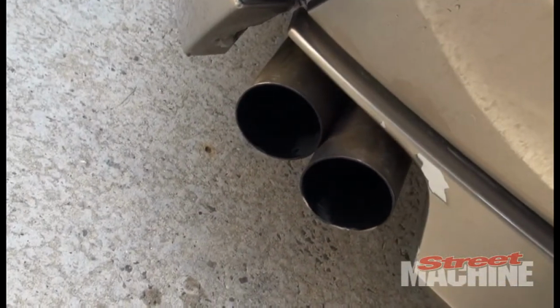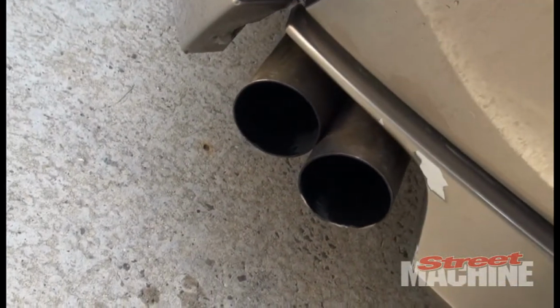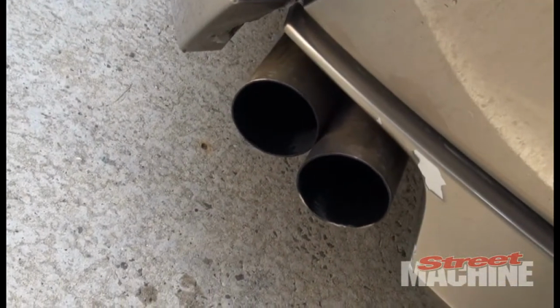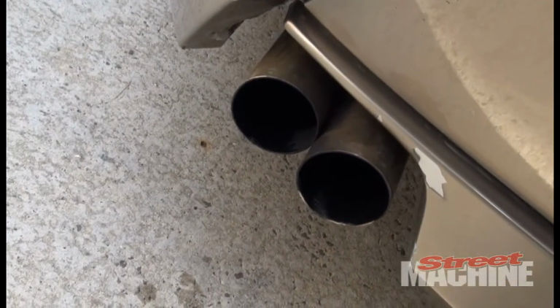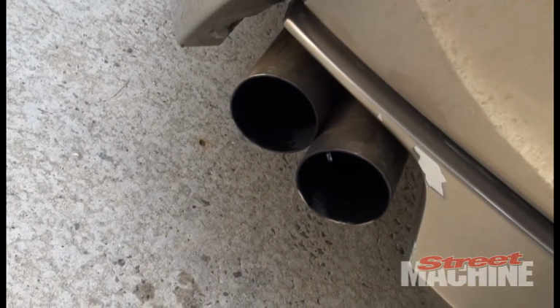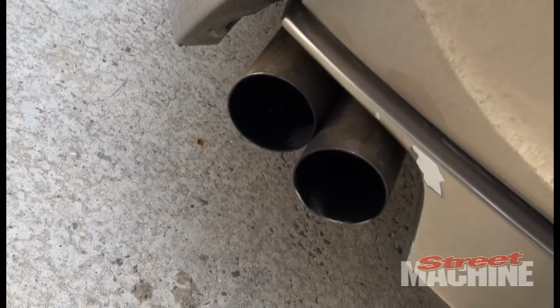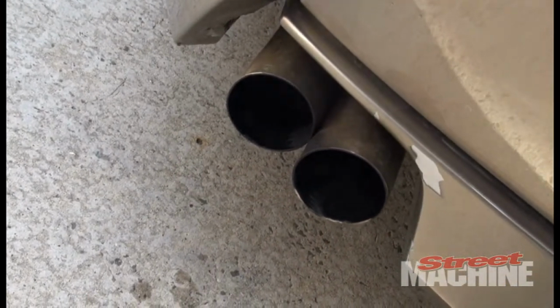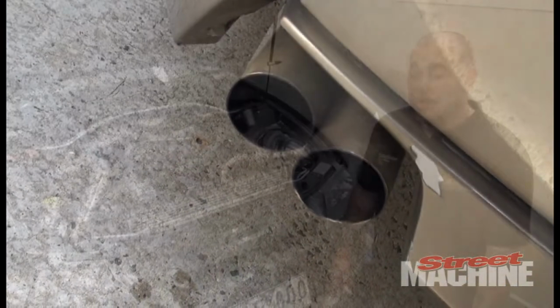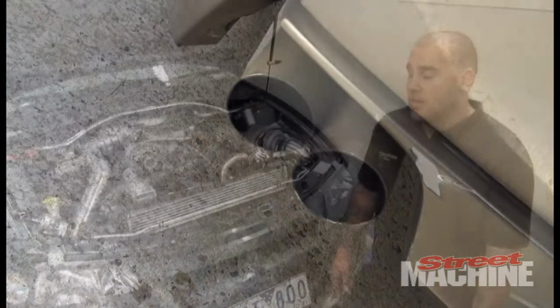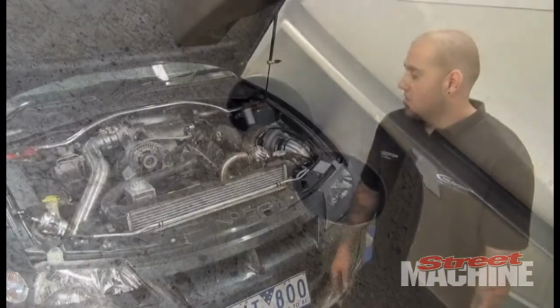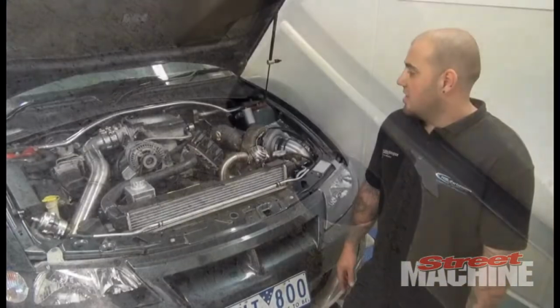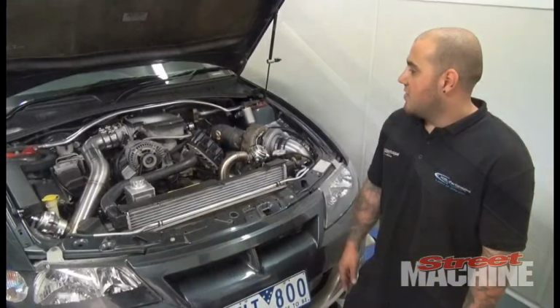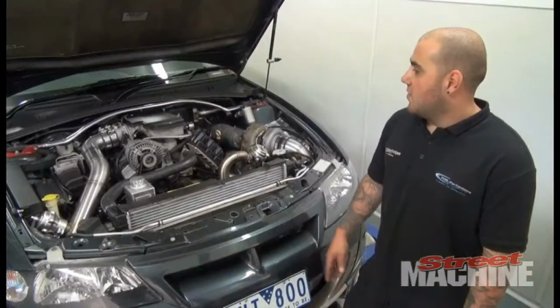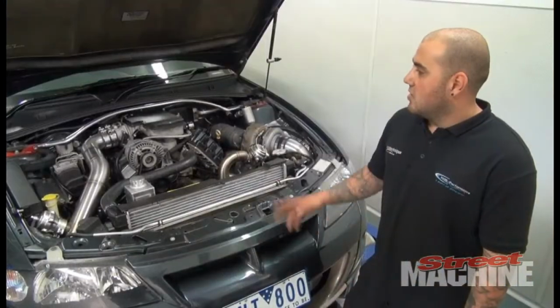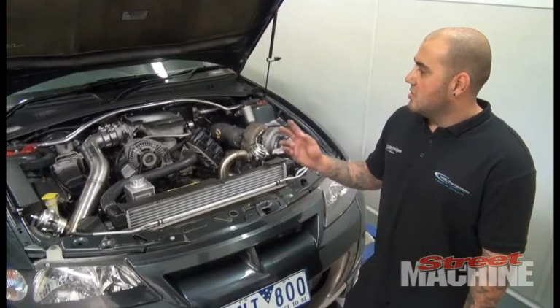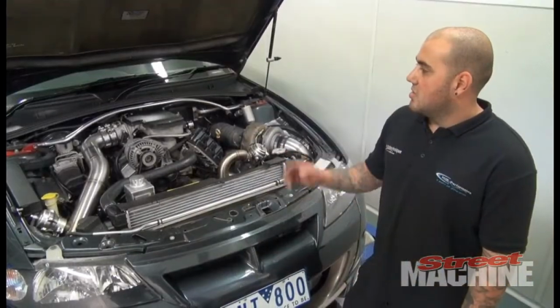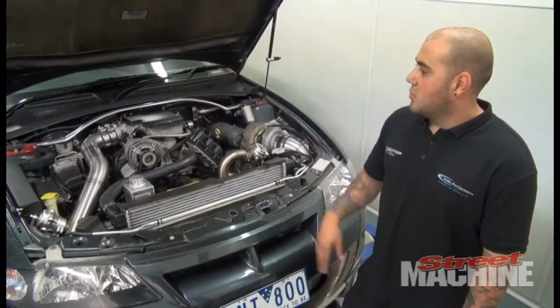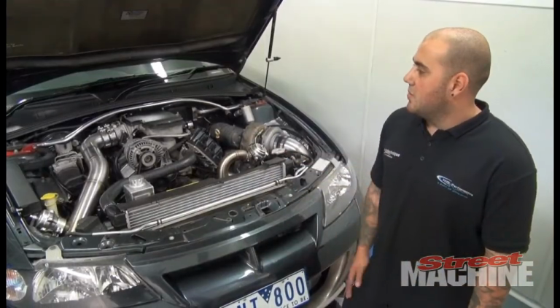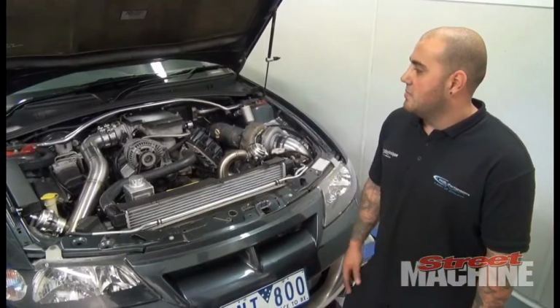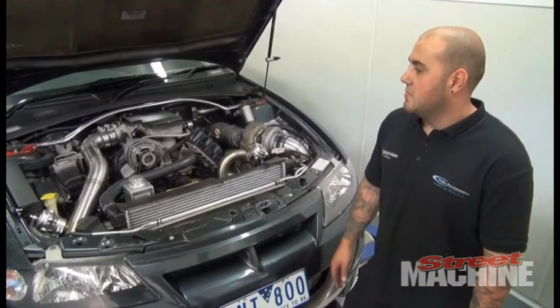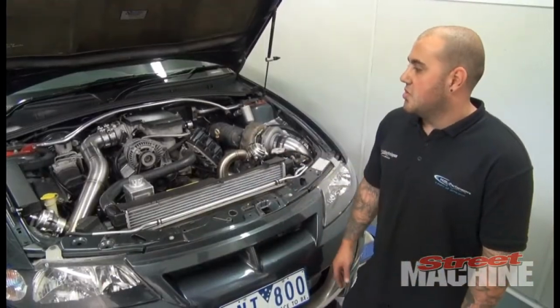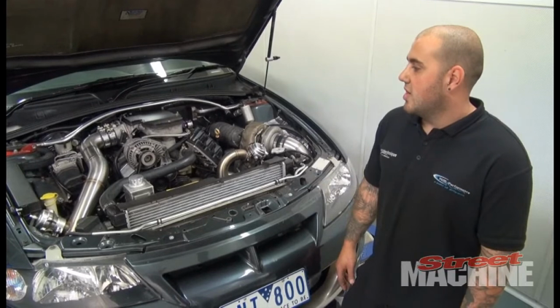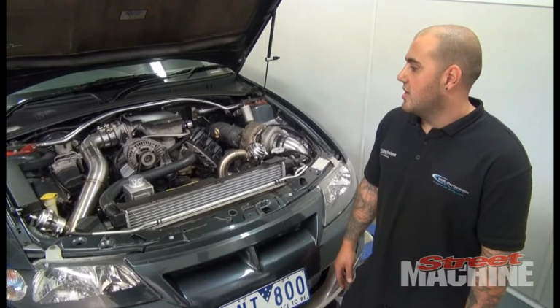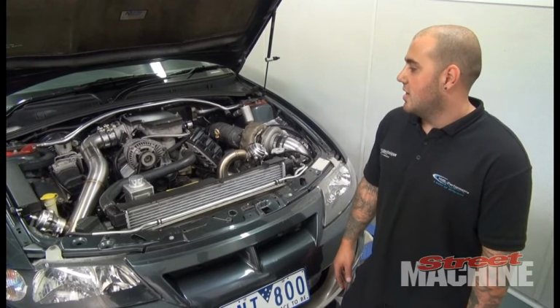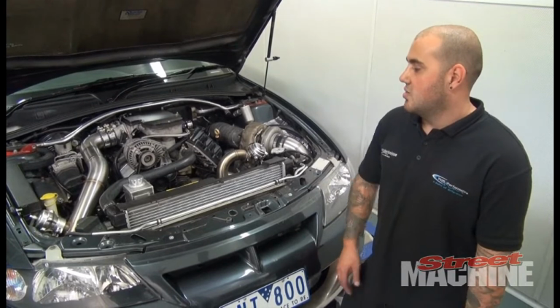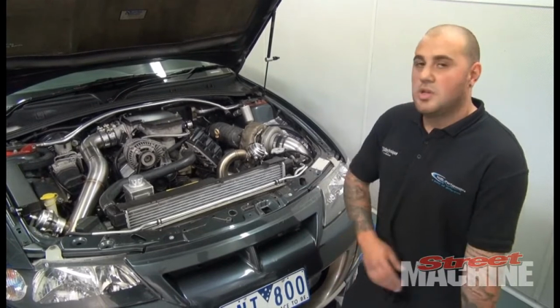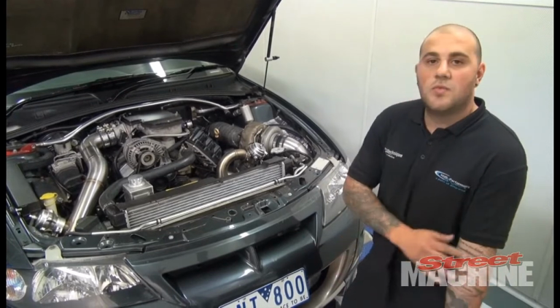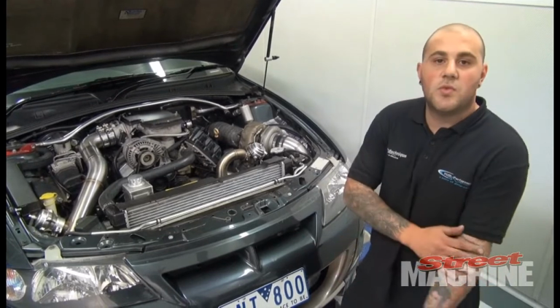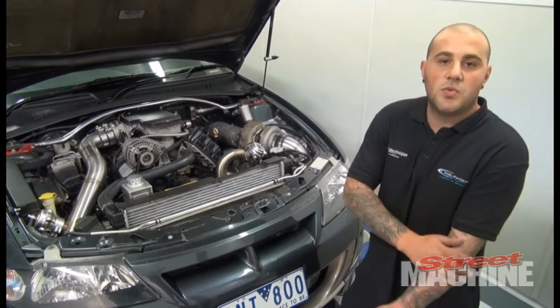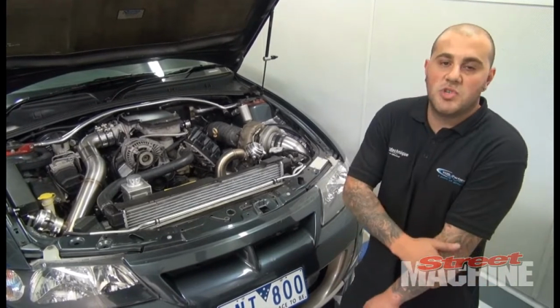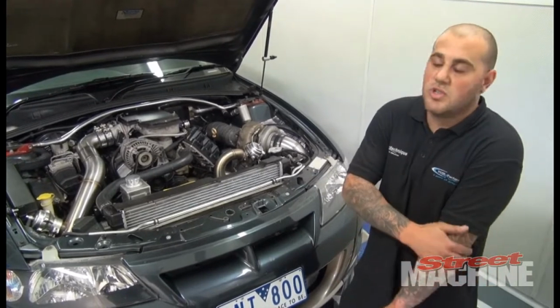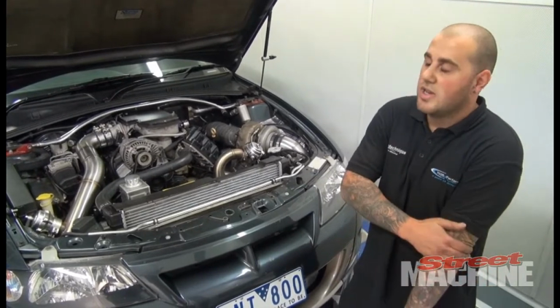It's on E85 with a twin pump surge tank — a twin 044 surge tank.